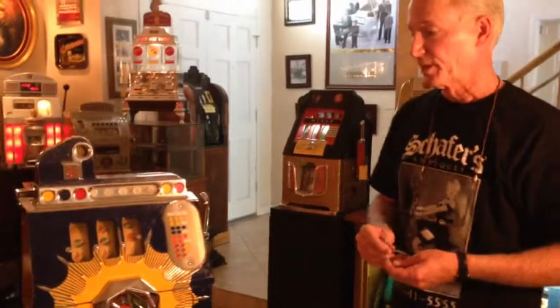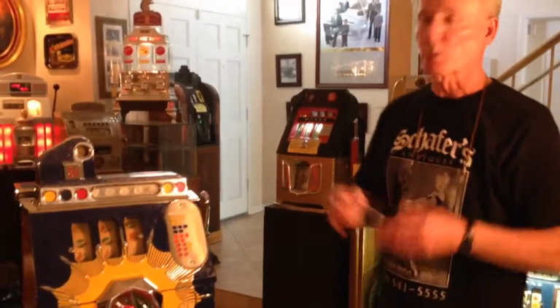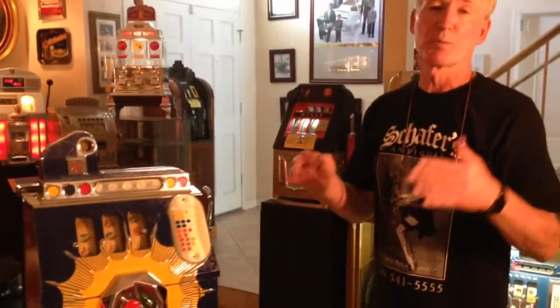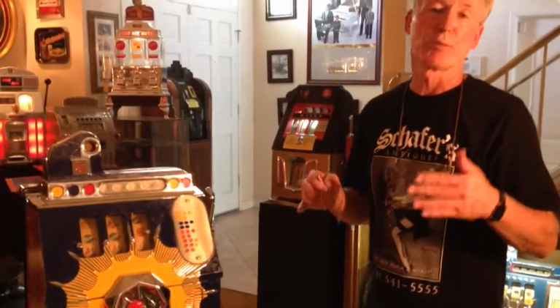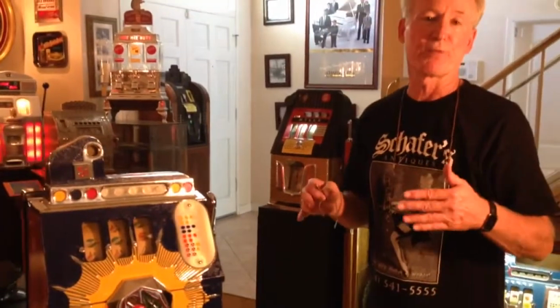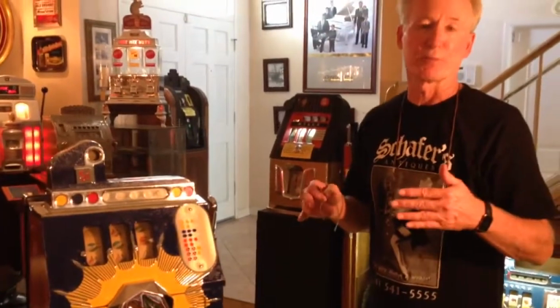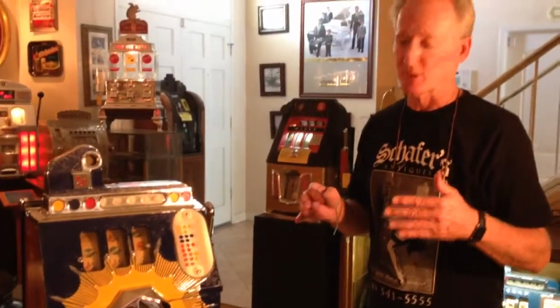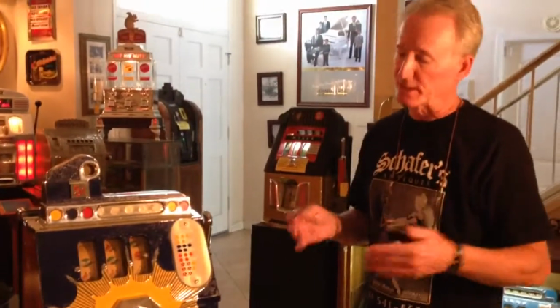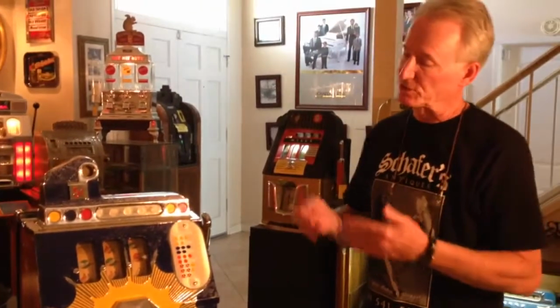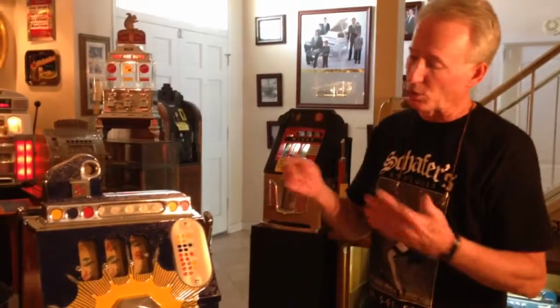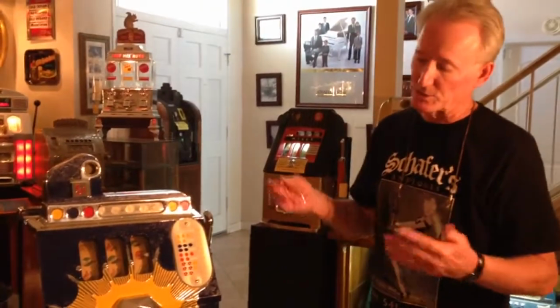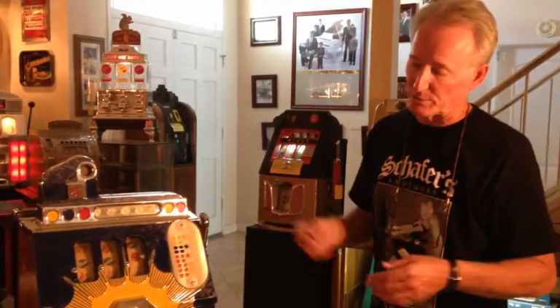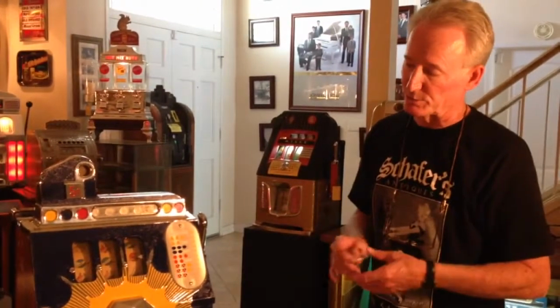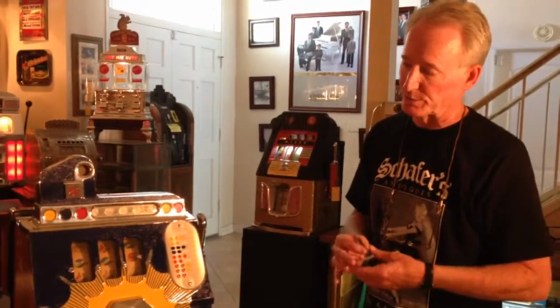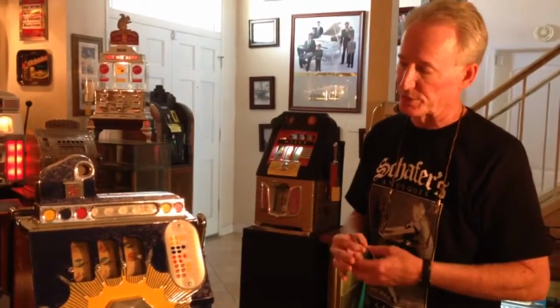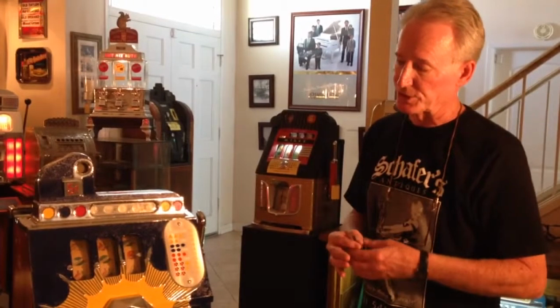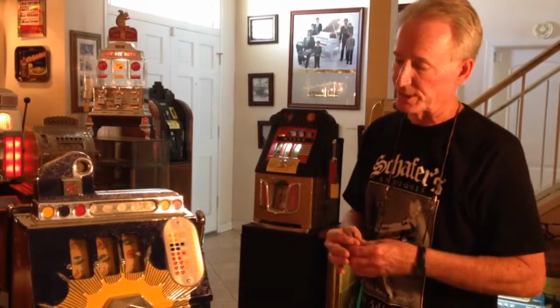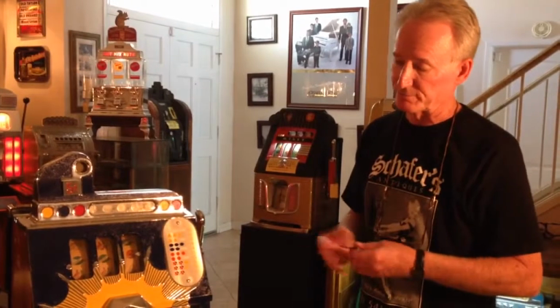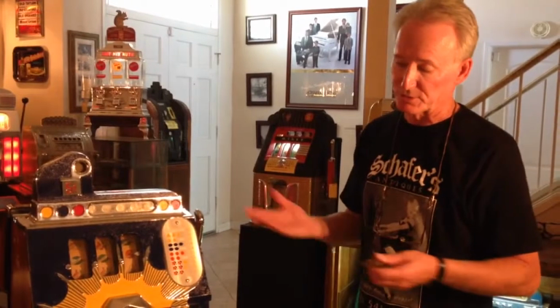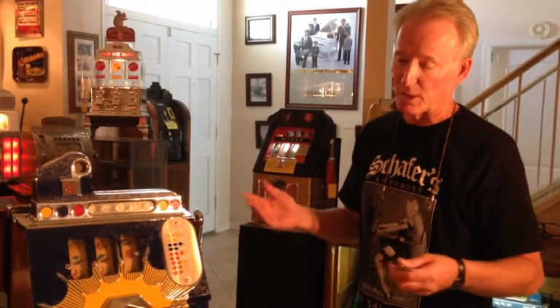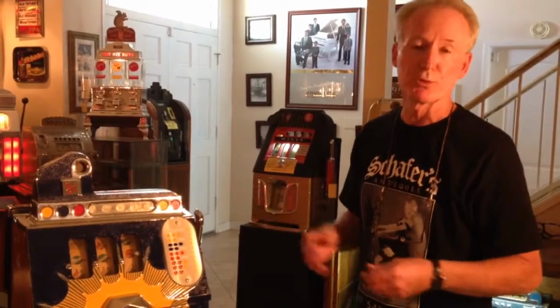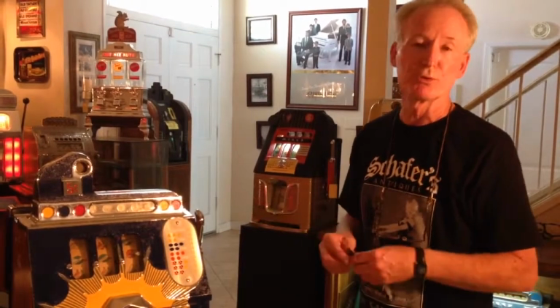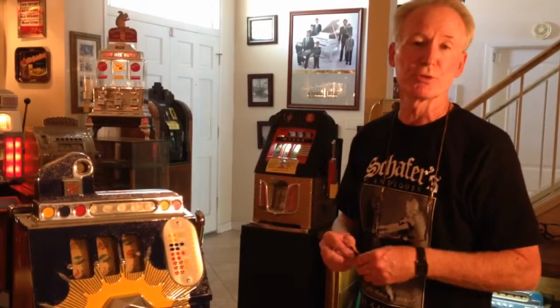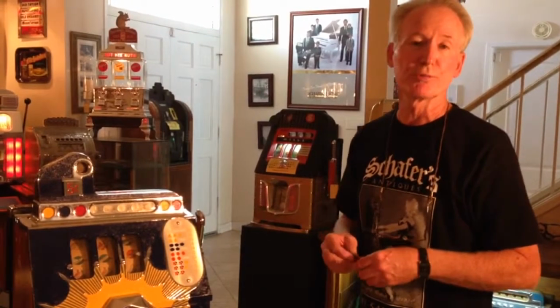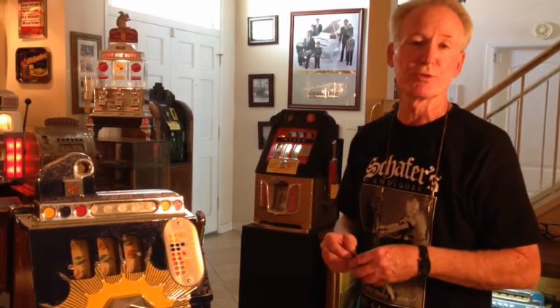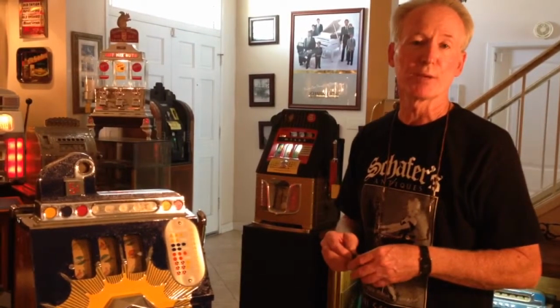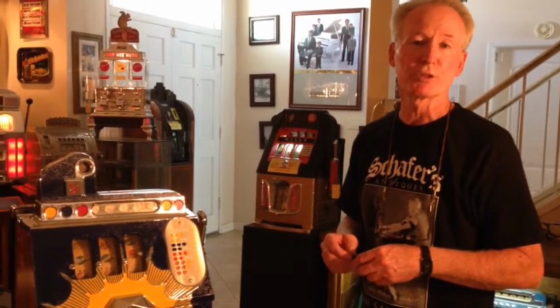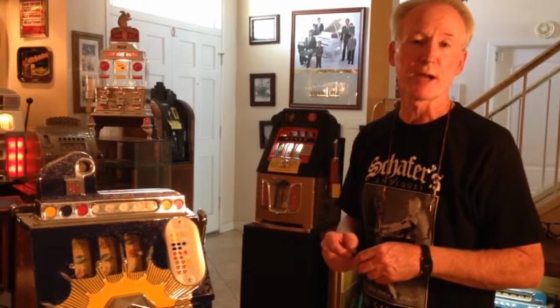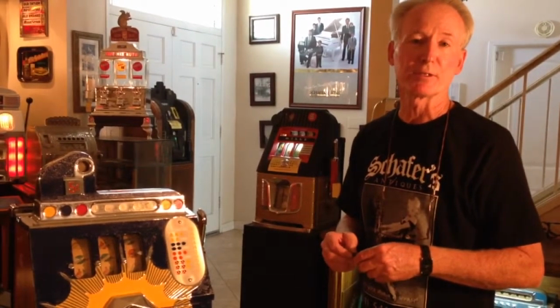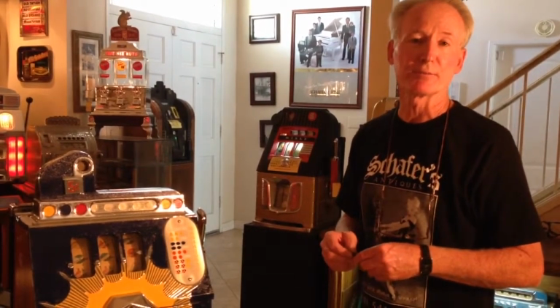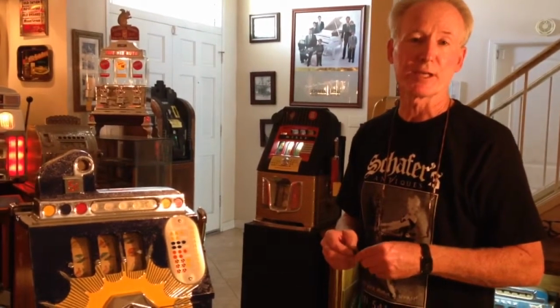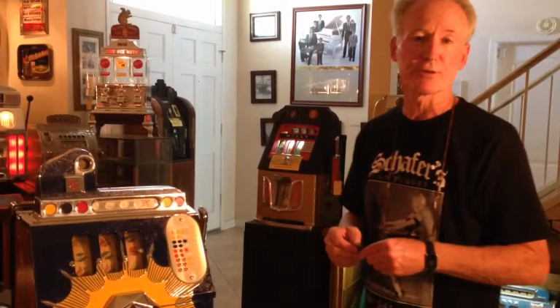It's always been one of my favorite machines — I just always thought it was a really pretty machine. So I hope you do too, and if you do, maybe you should grab it. Thank you.